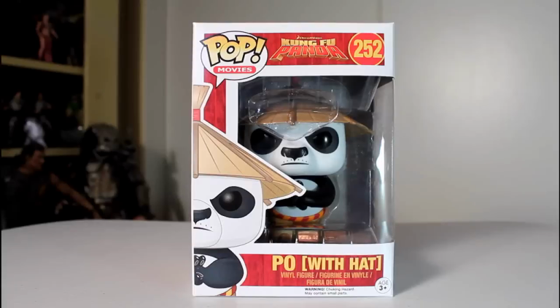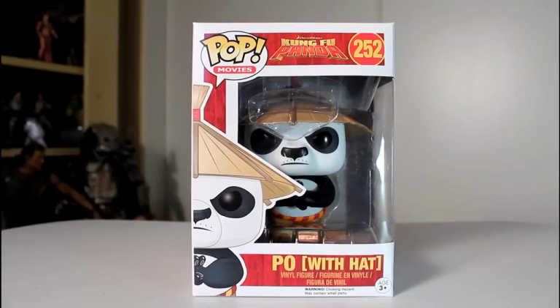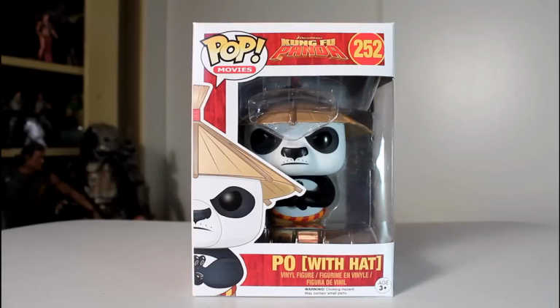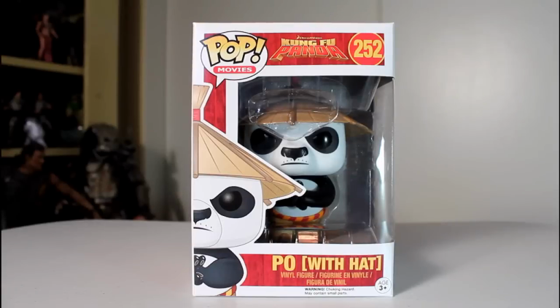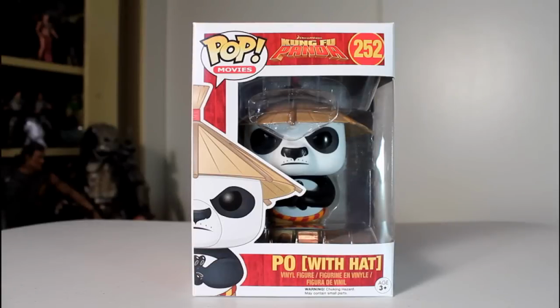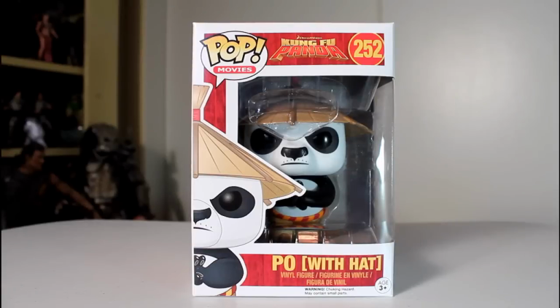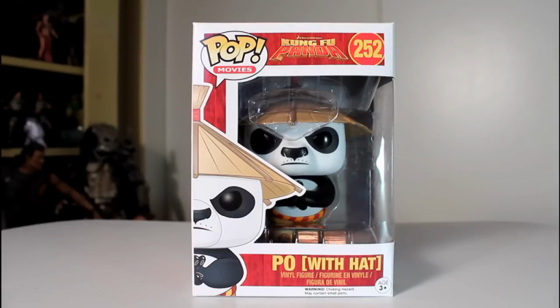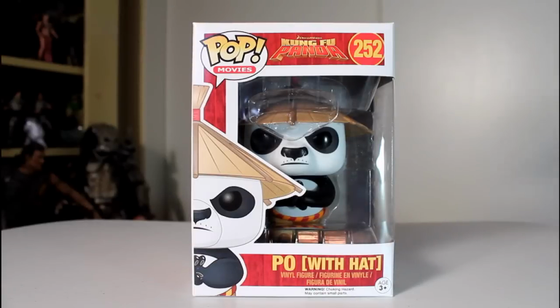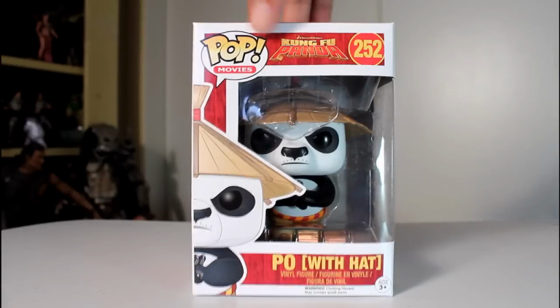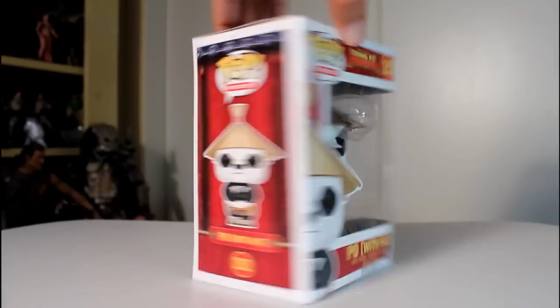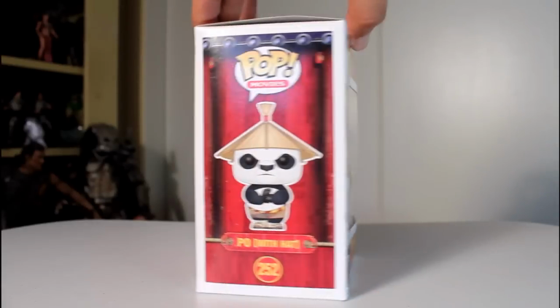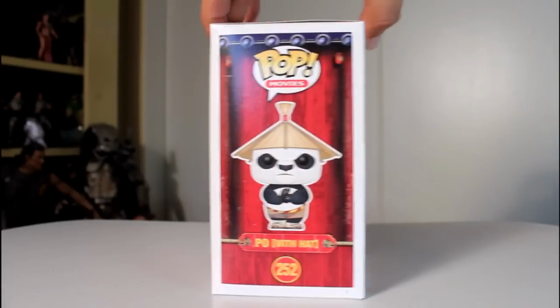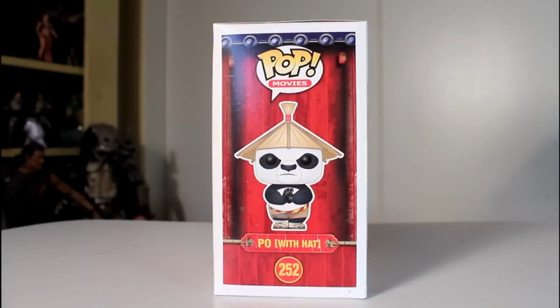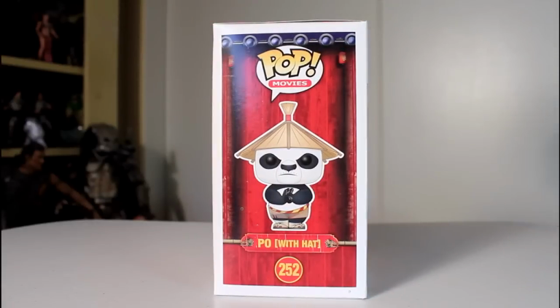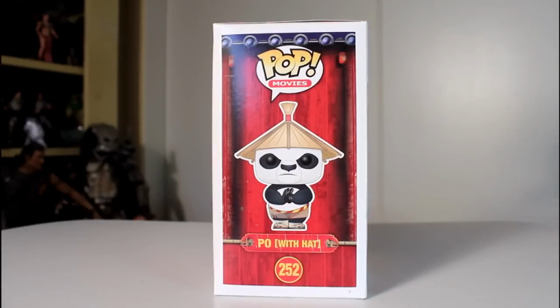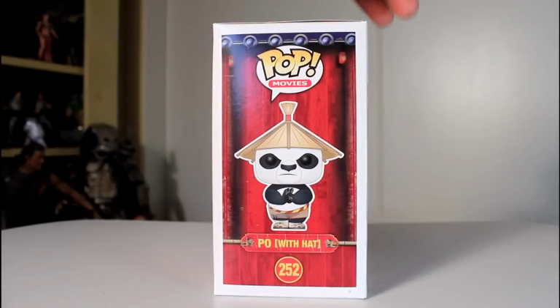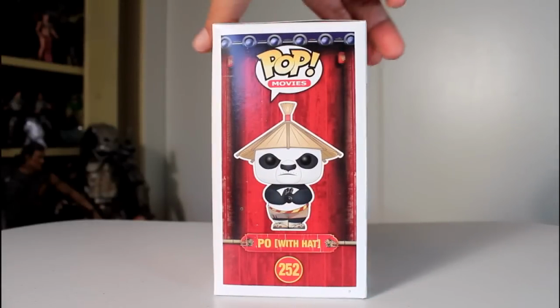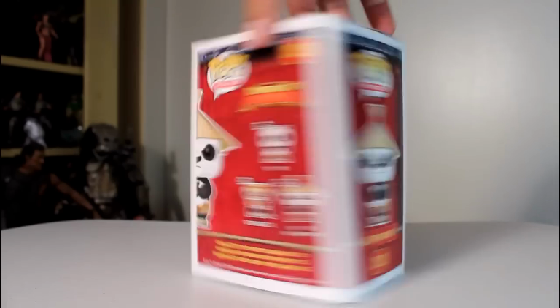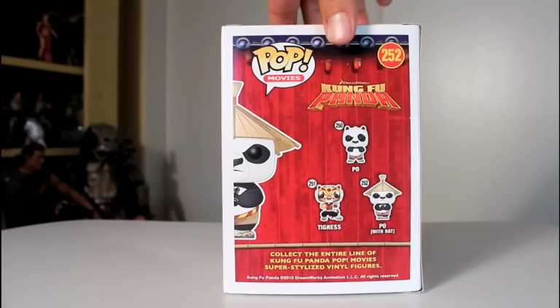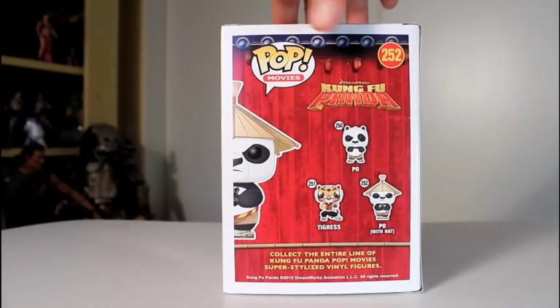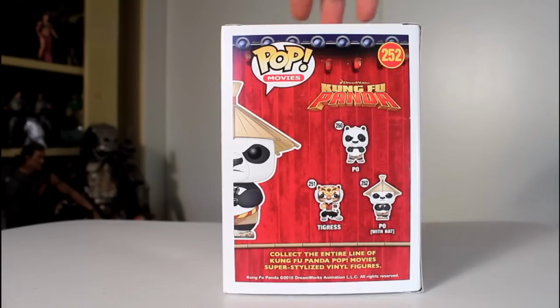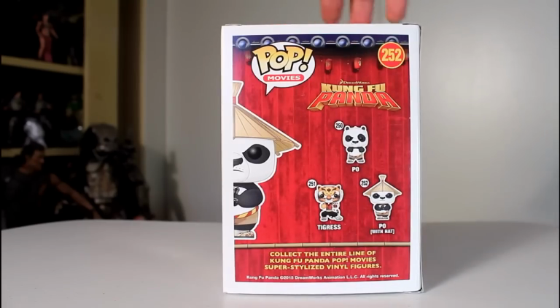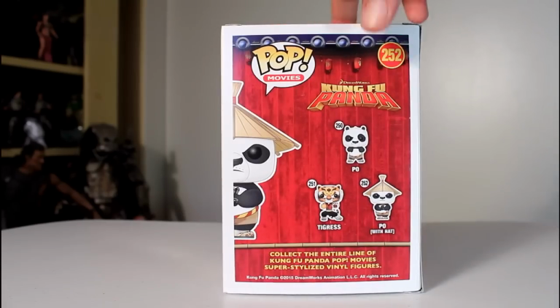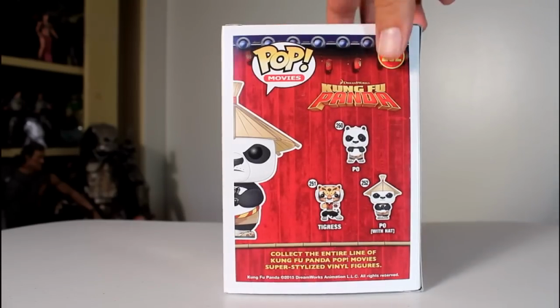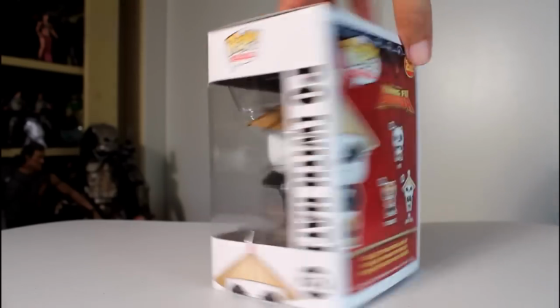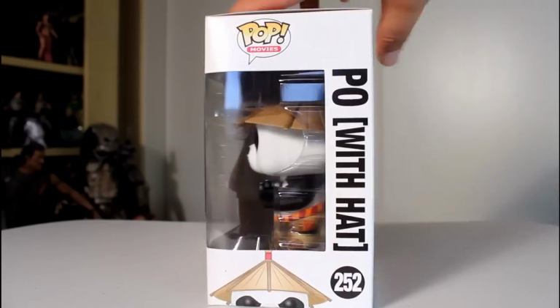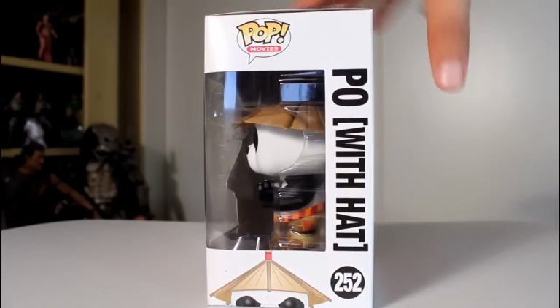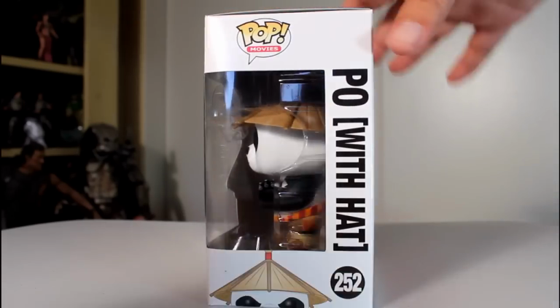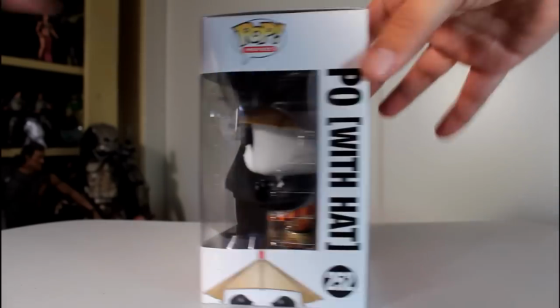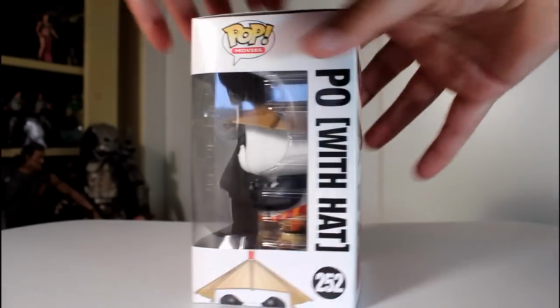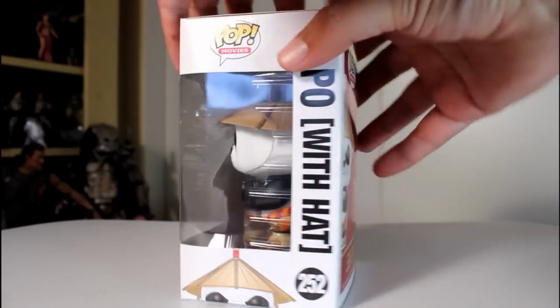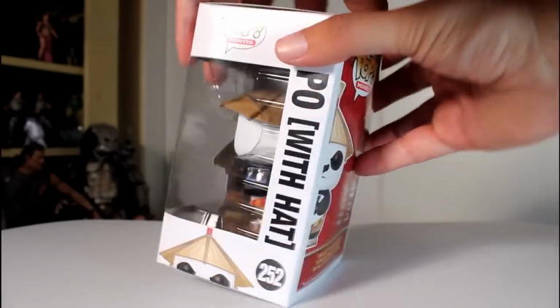Hey, this is John Carlos, and I'm here with a look at the Funko Pop of Po with Hat from Kung Fu Panda.